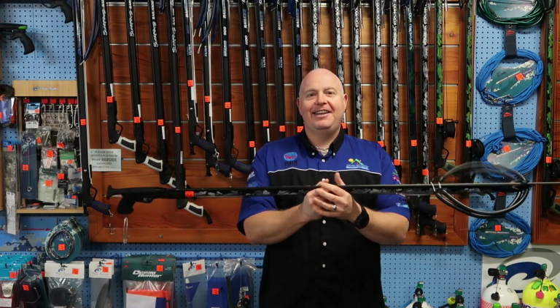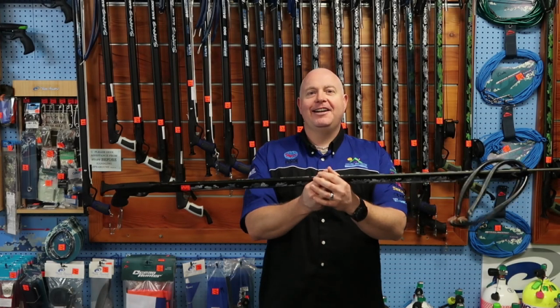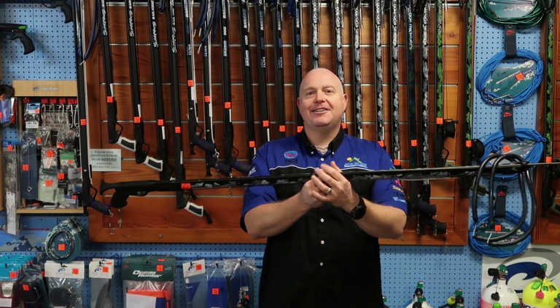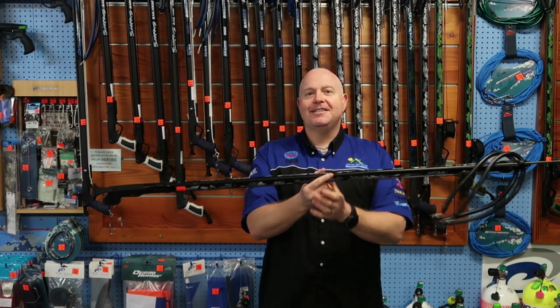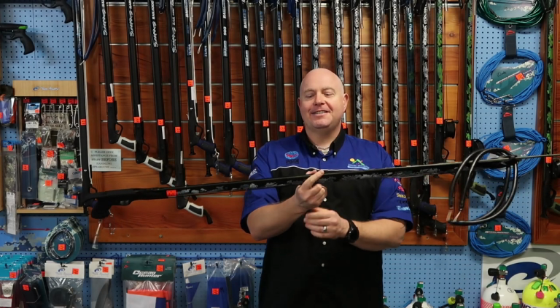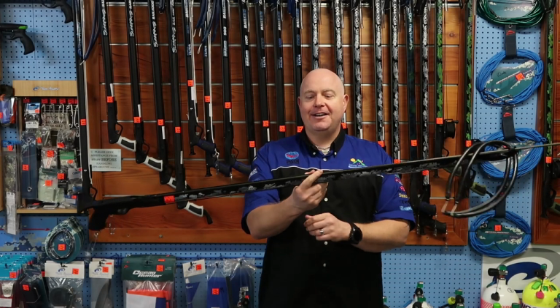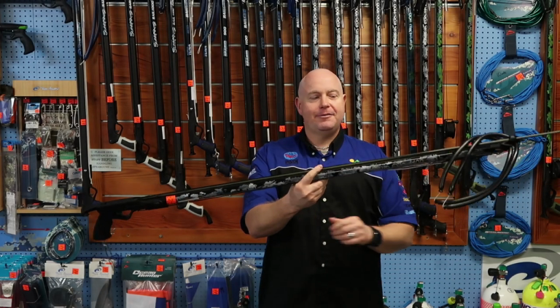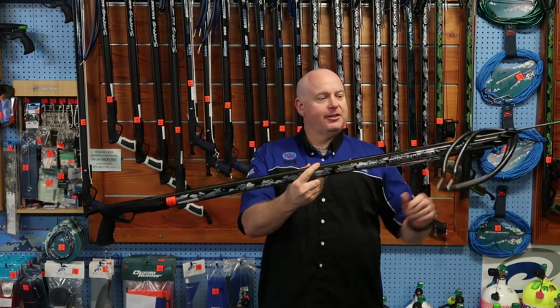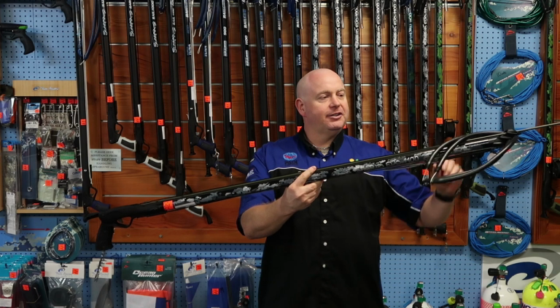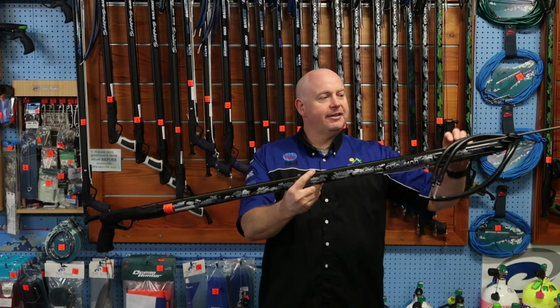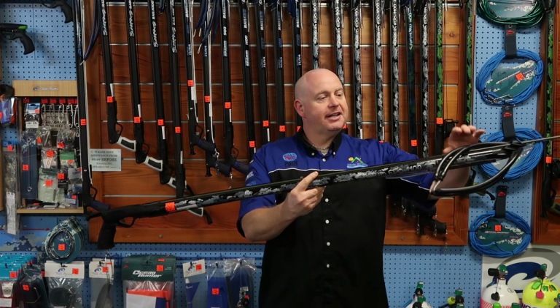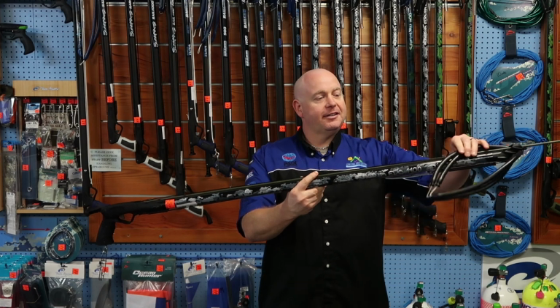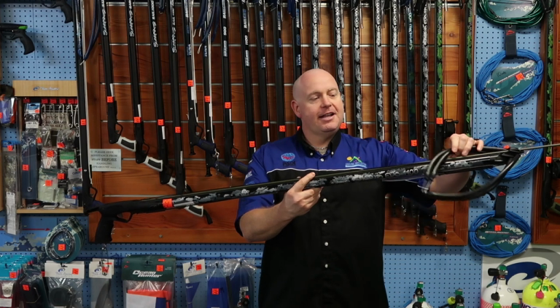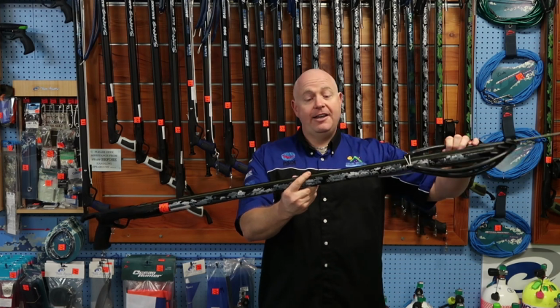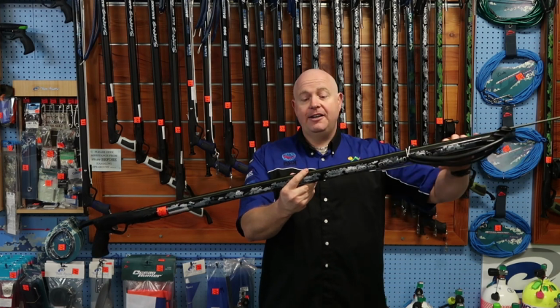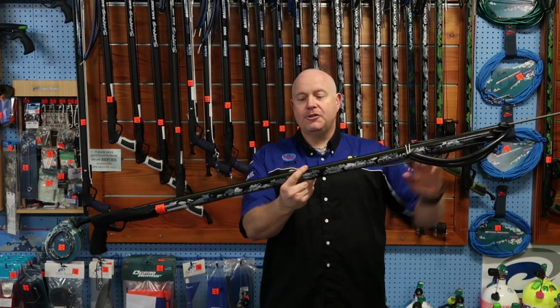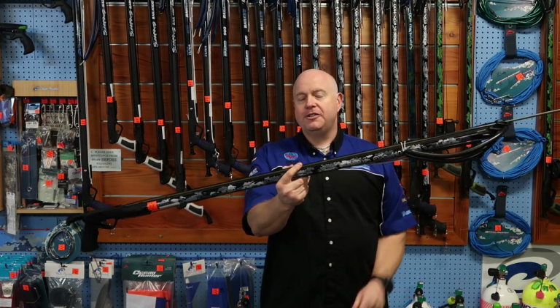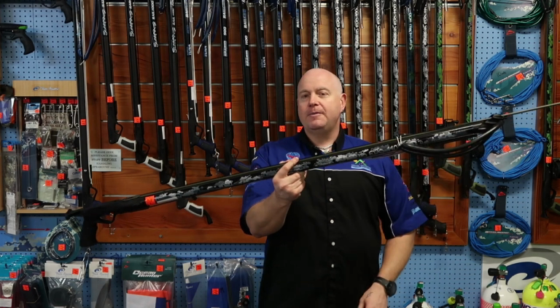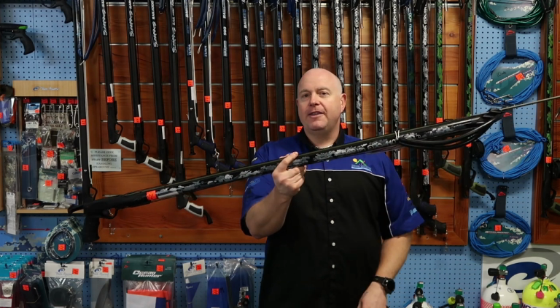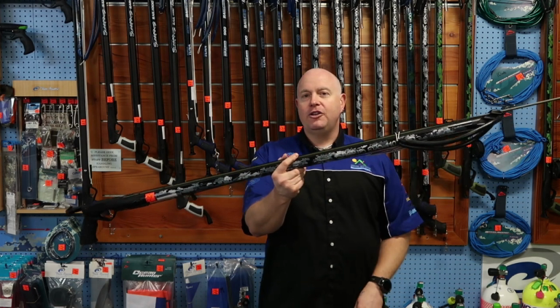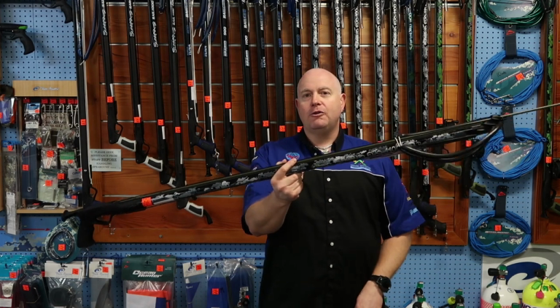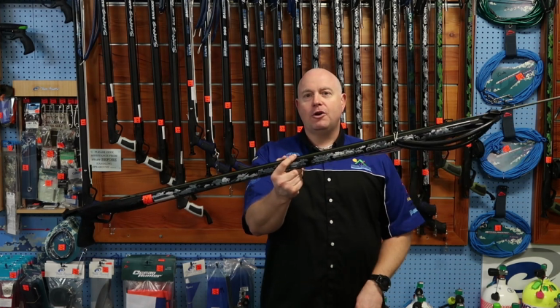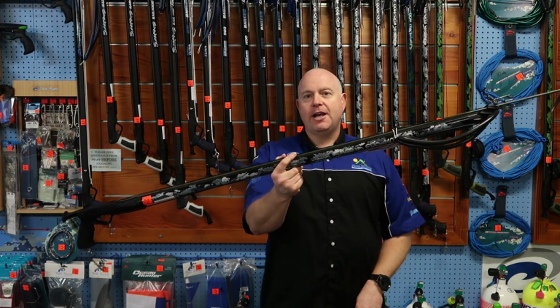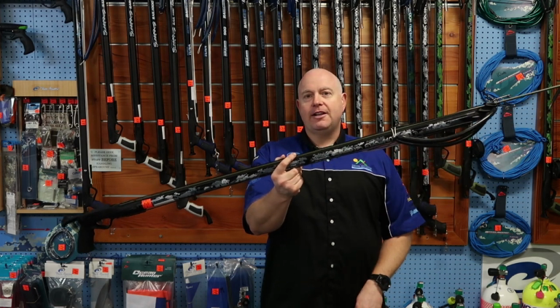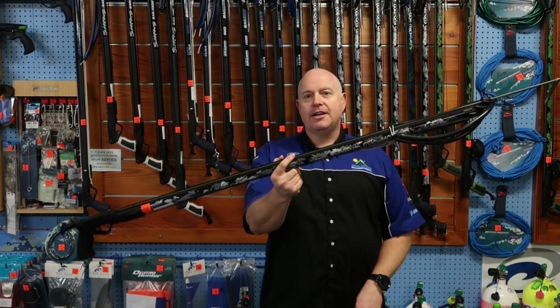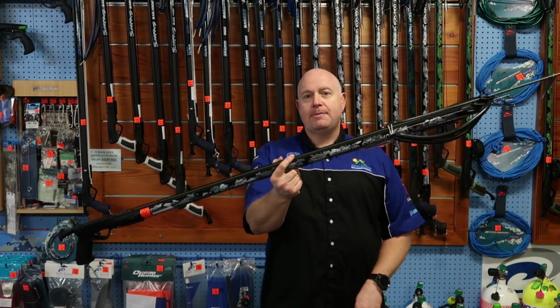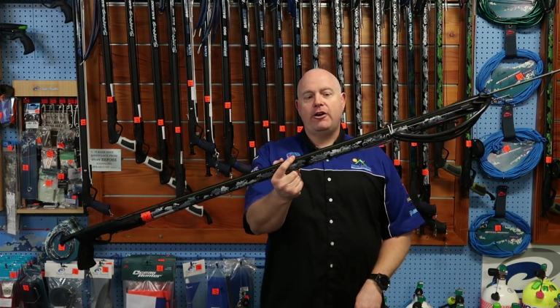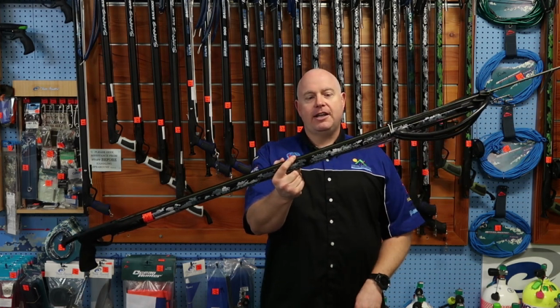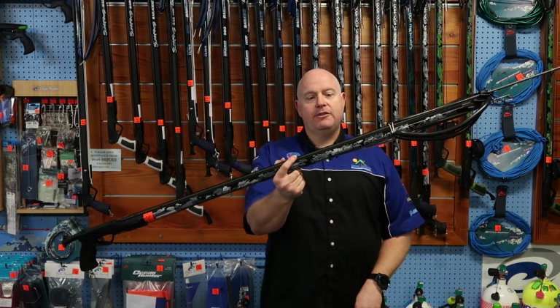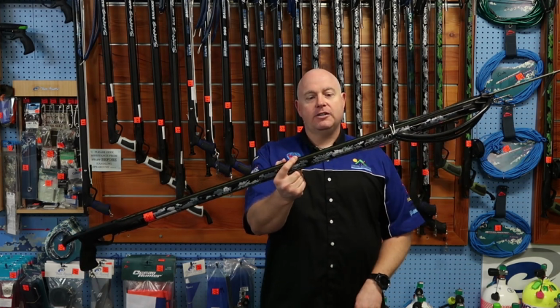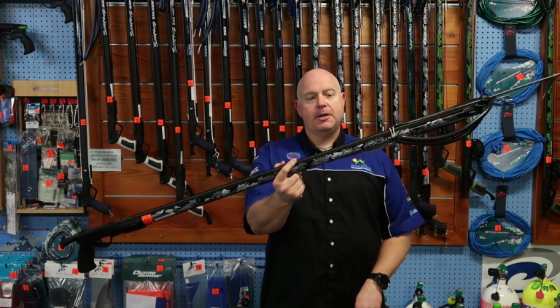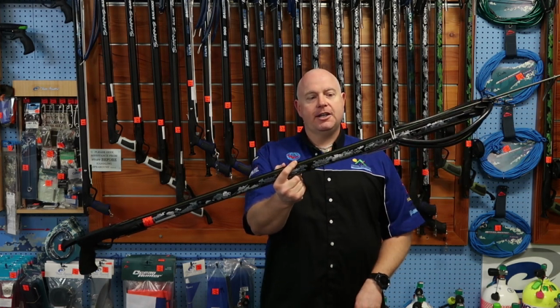G'day guys, it's Dave from Geelong Eye Centre here to talk to you about the new Rob Allen Sparrett Evo speargun.